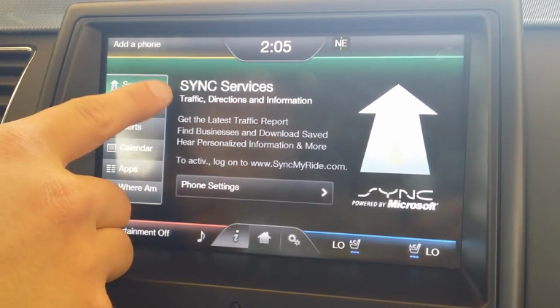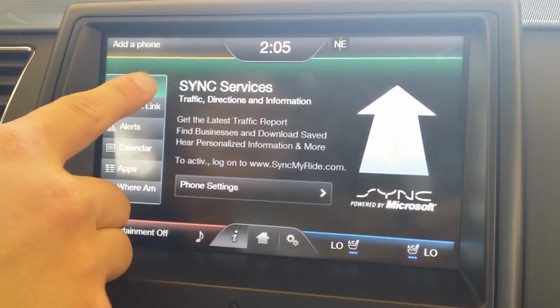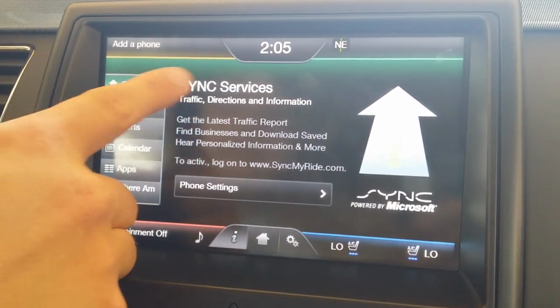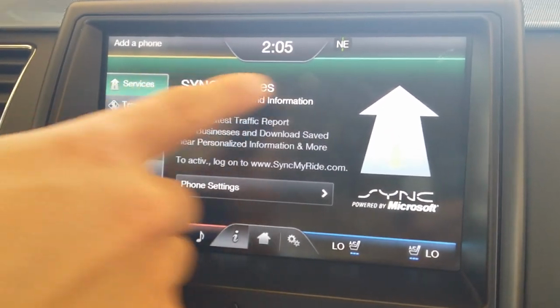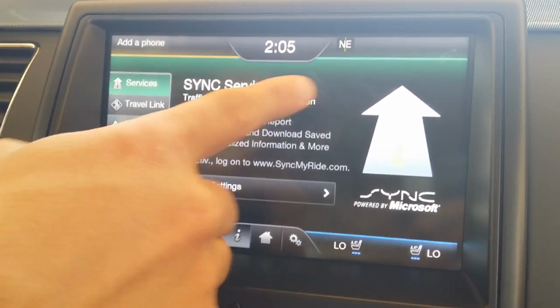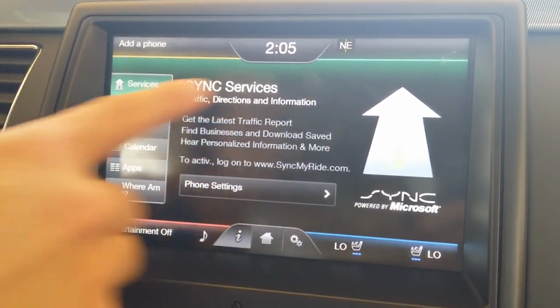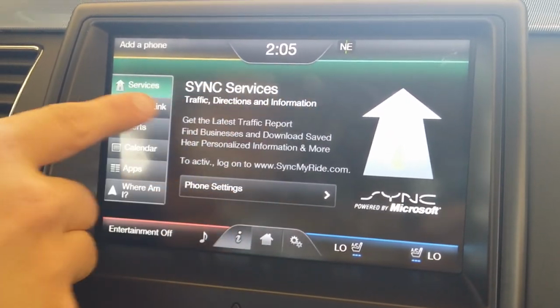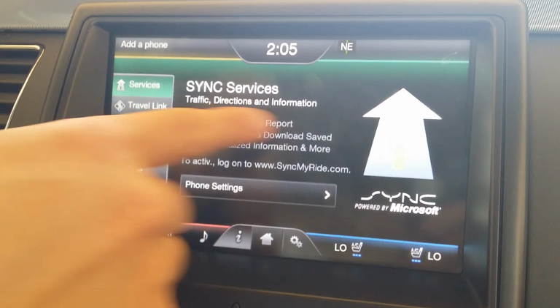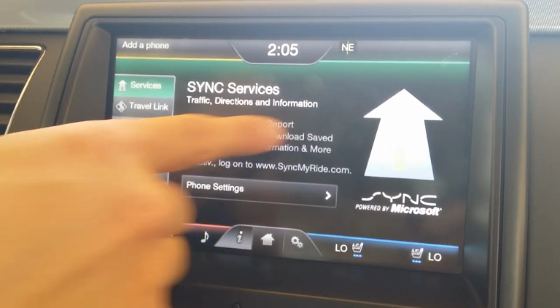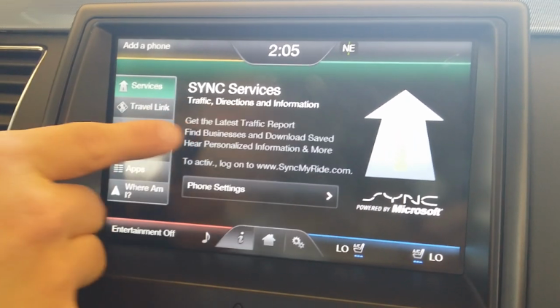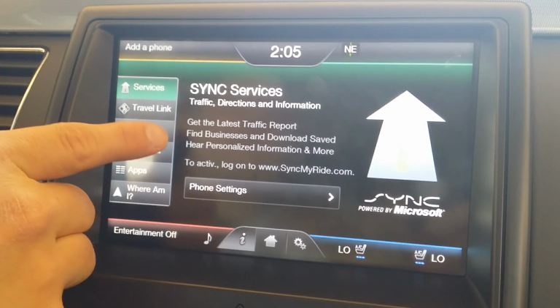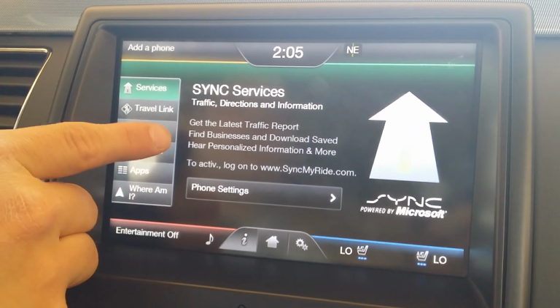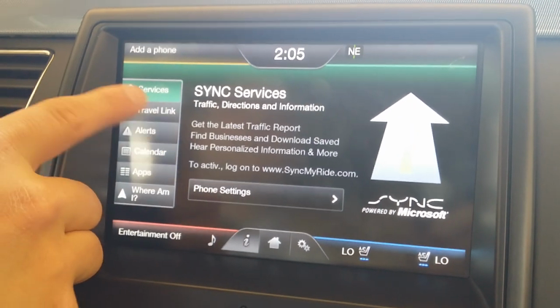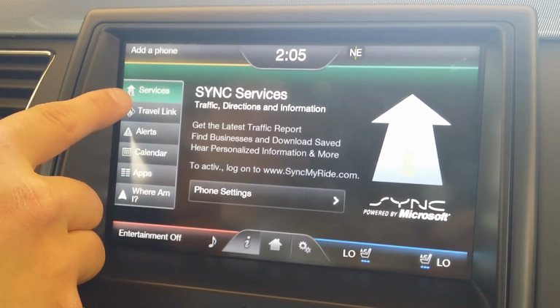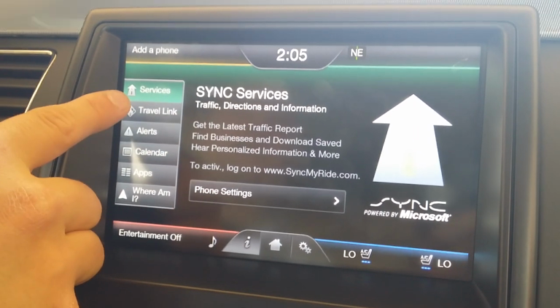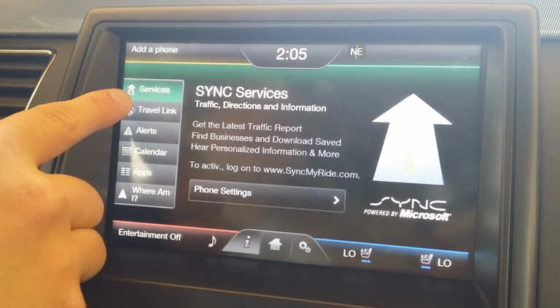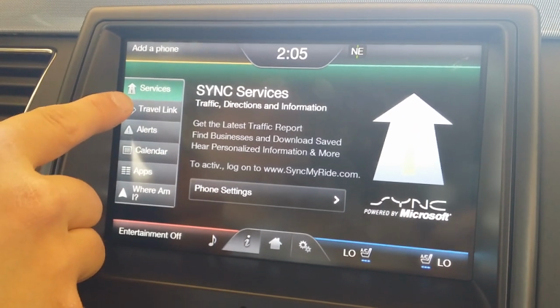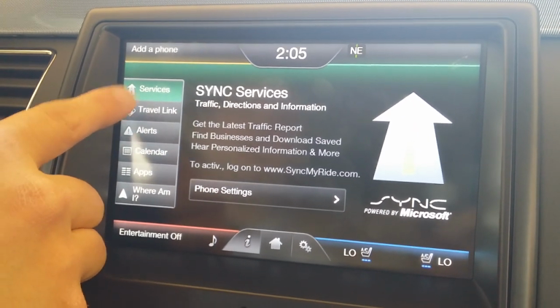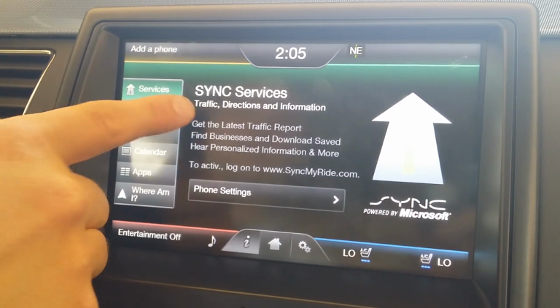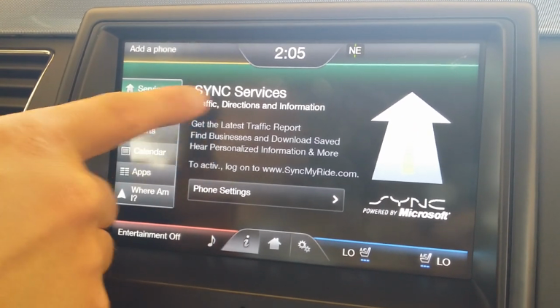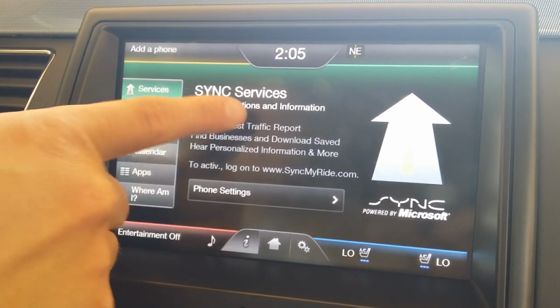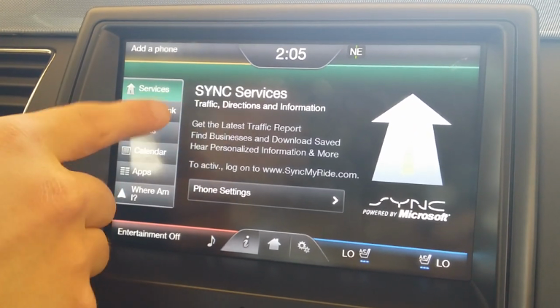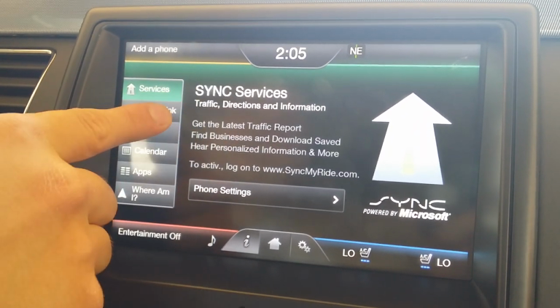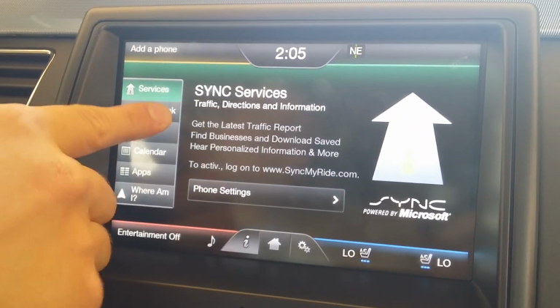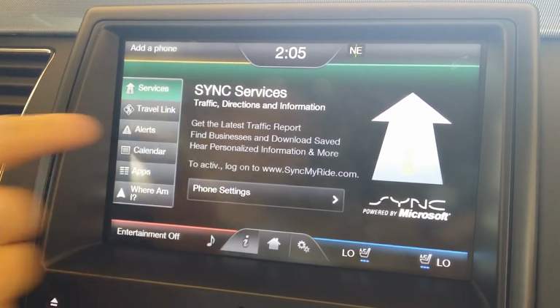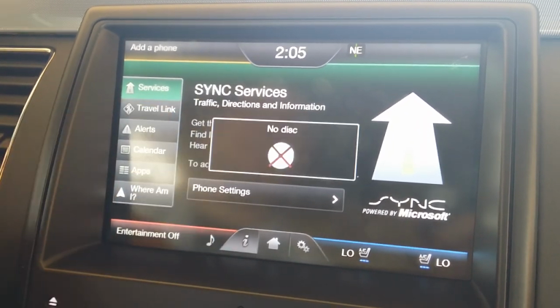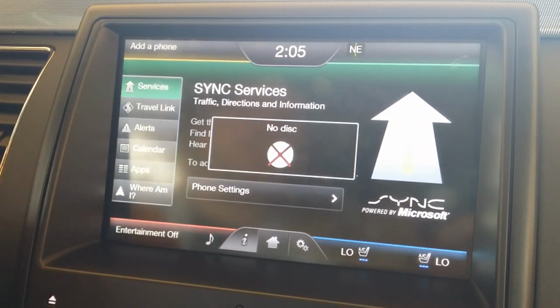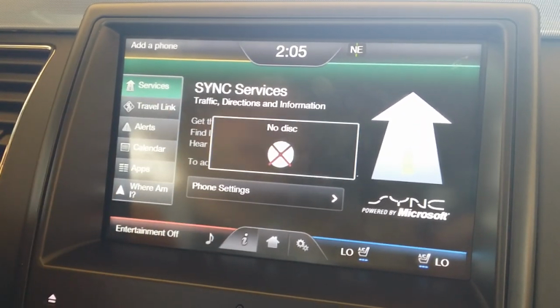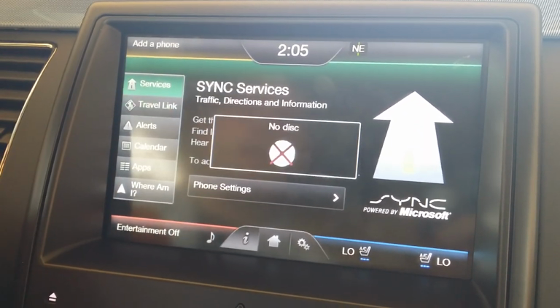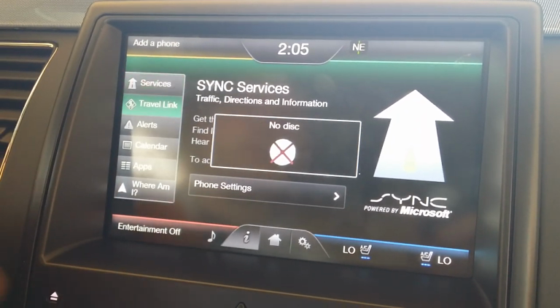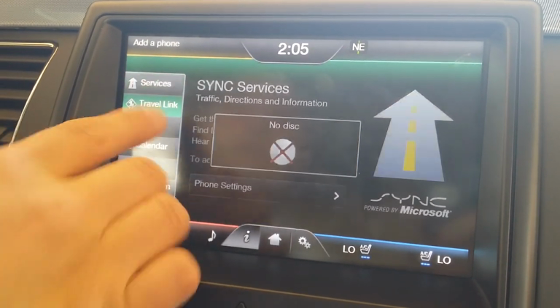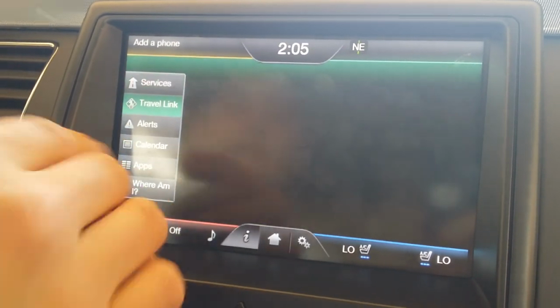And you have information on travel, traffic, directions, and more. I'll show you right here.